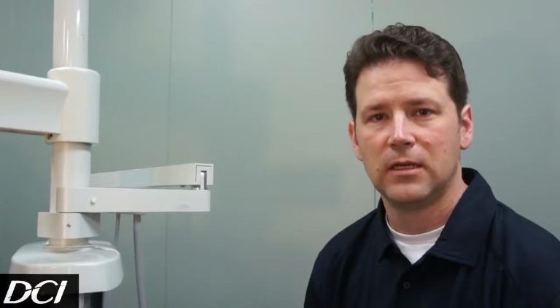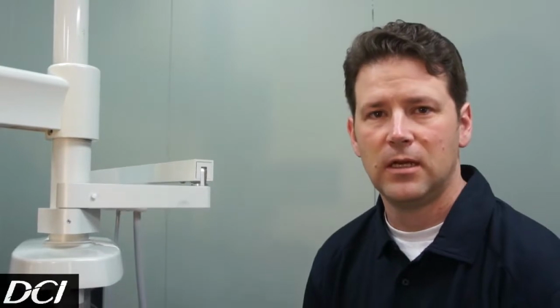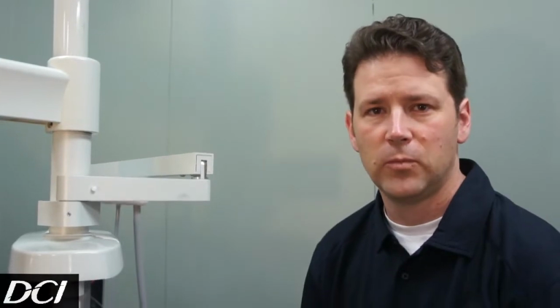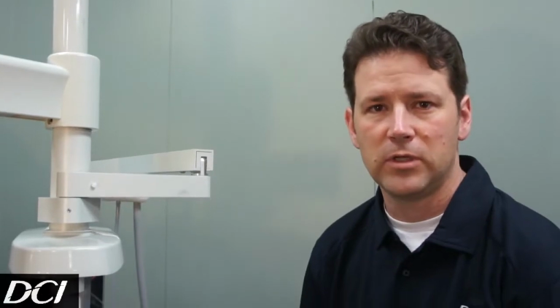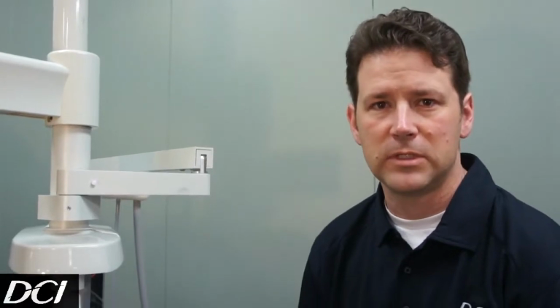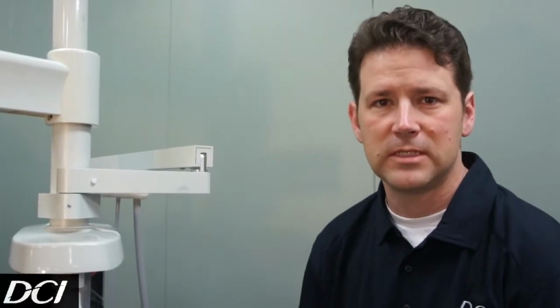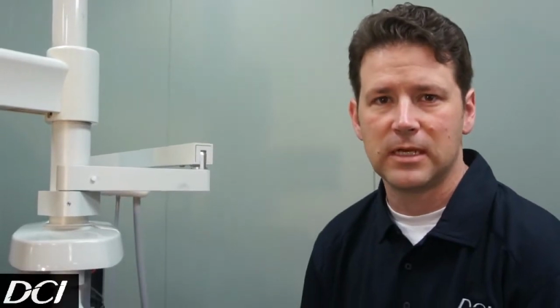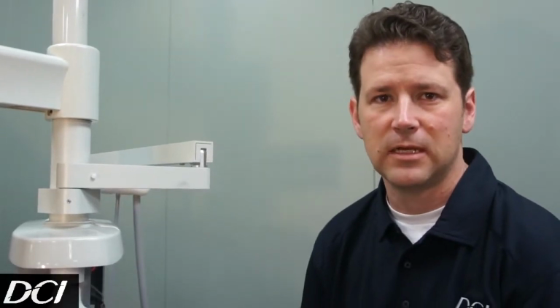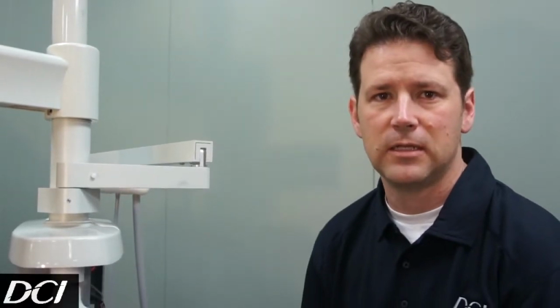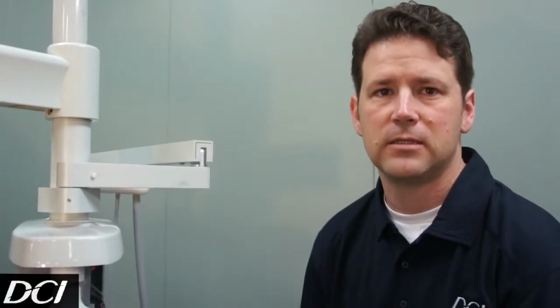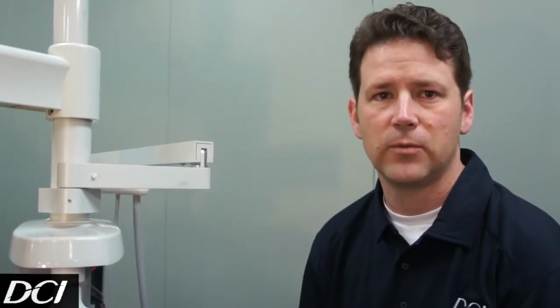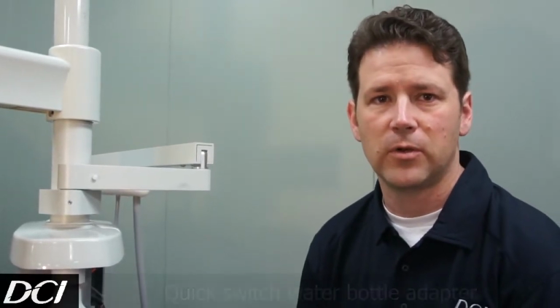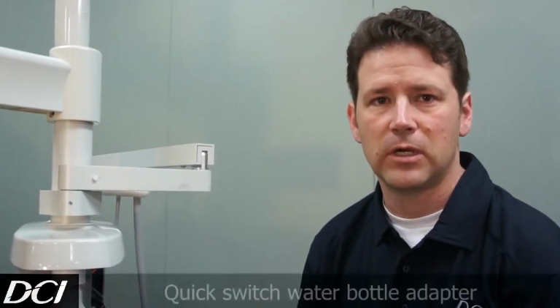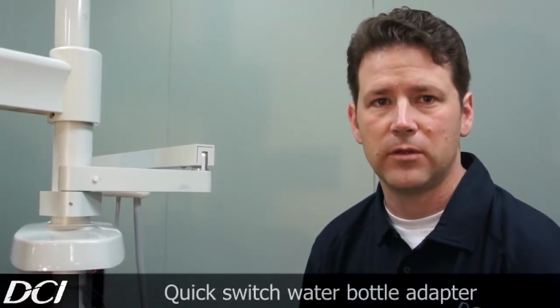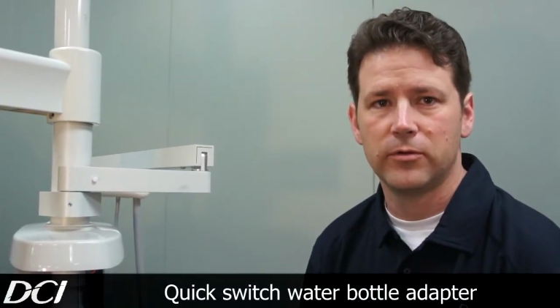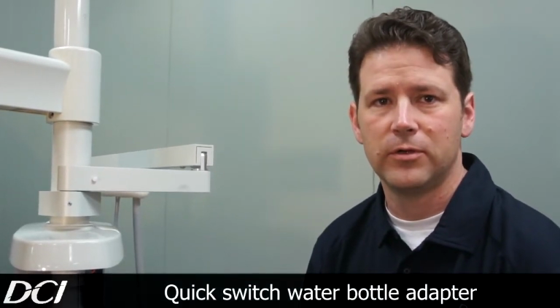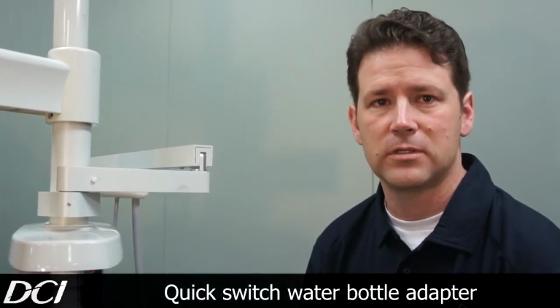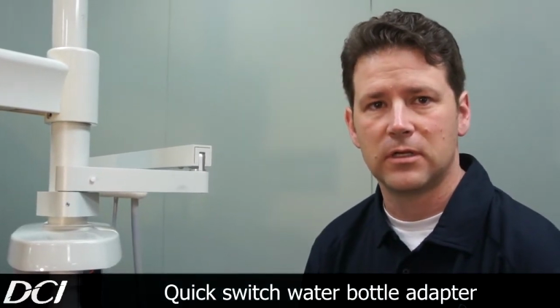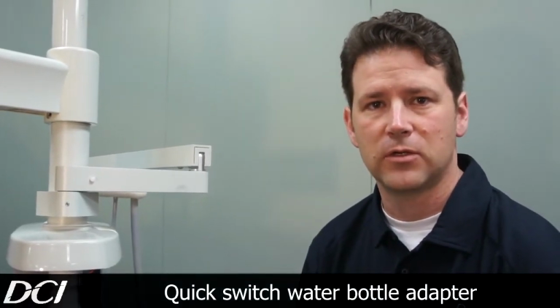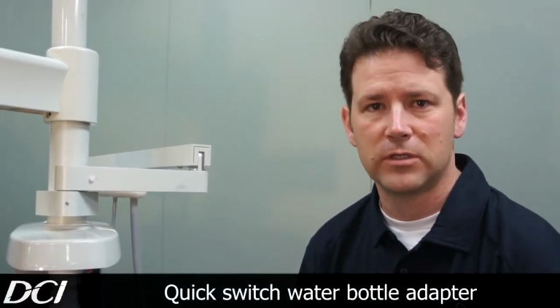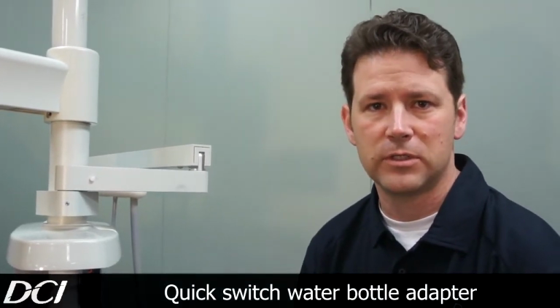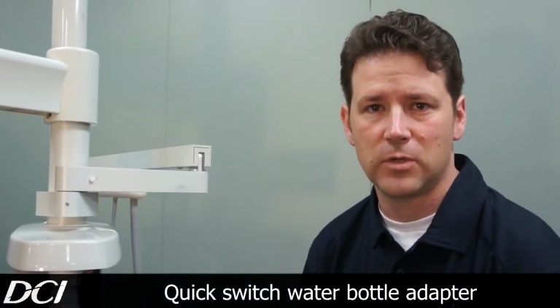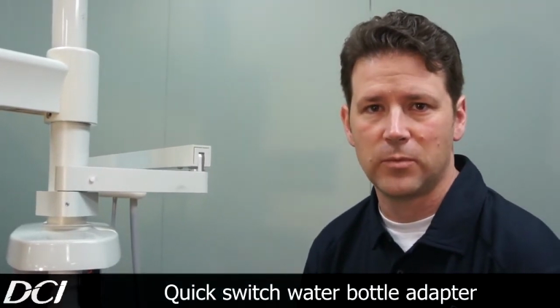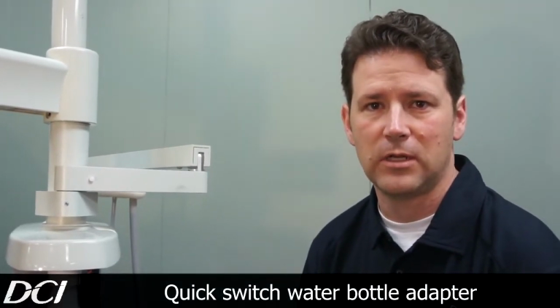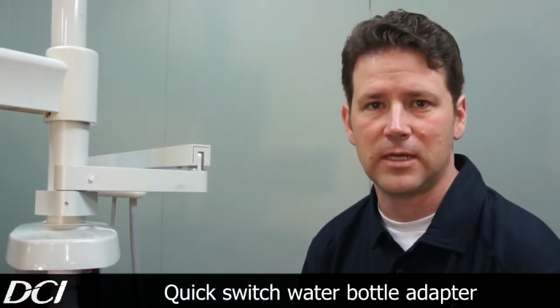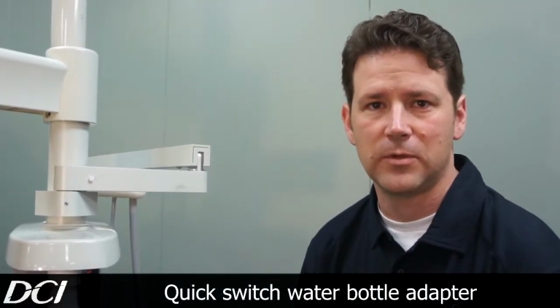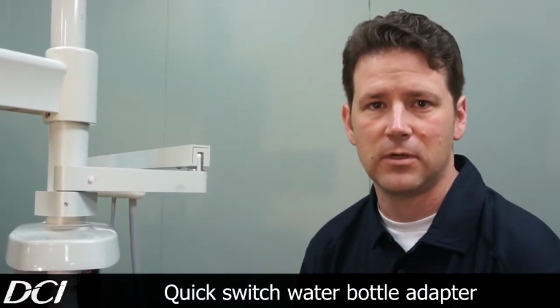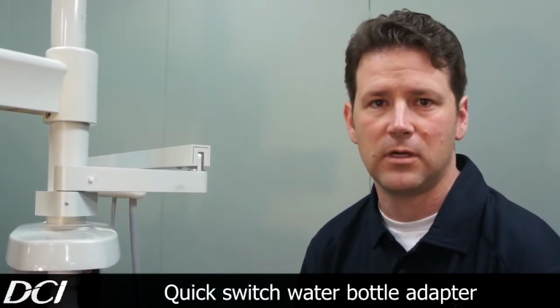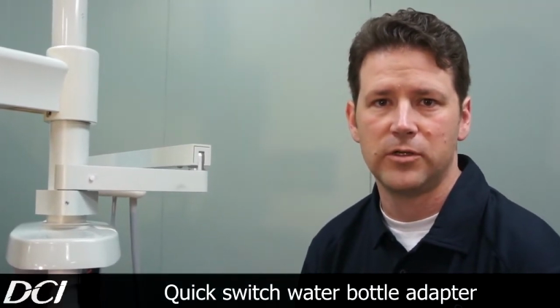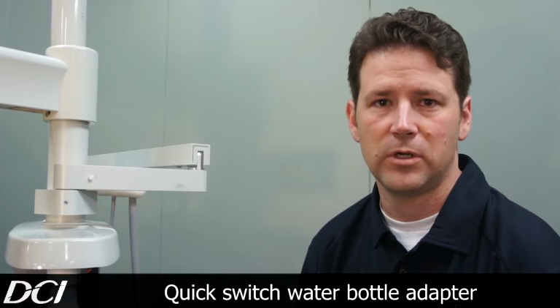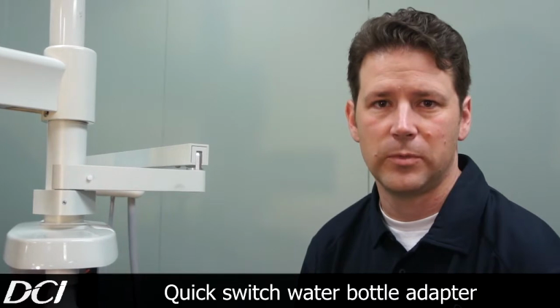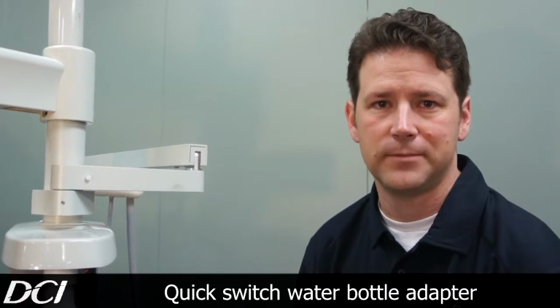Hi, I'm William with DCI, and today we're going to walk you through installing a quick switch water bottle adapter on your water bottle.